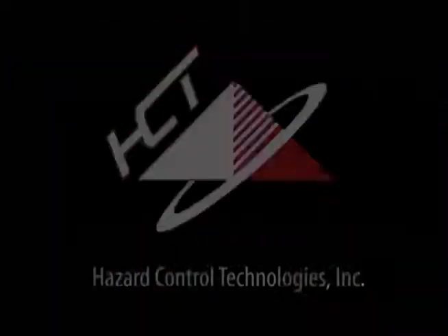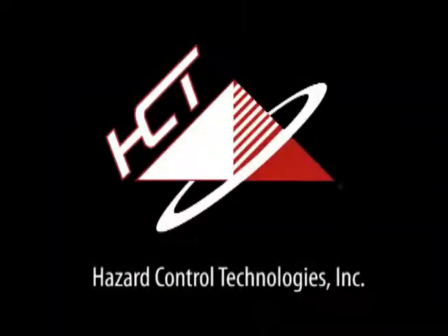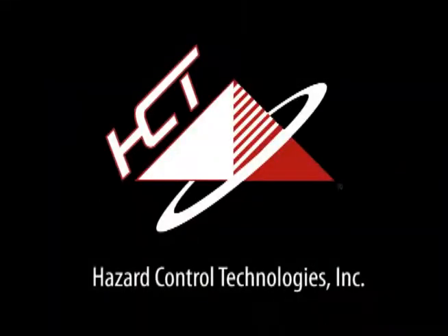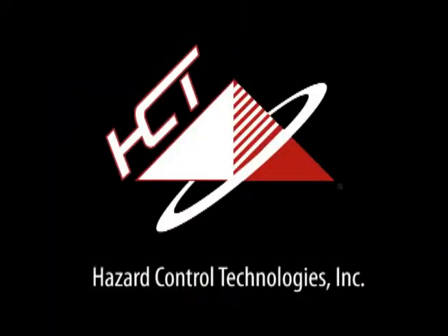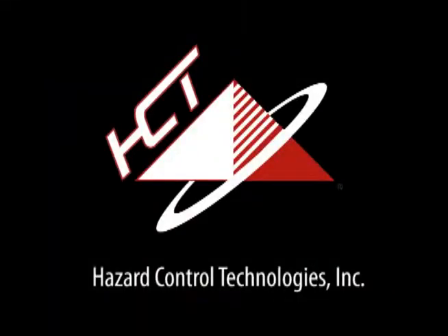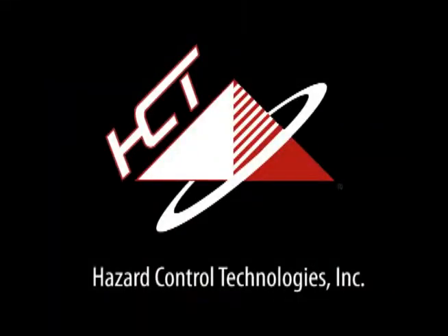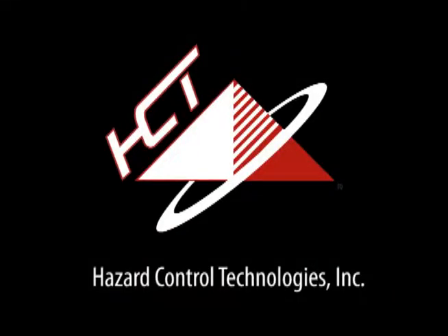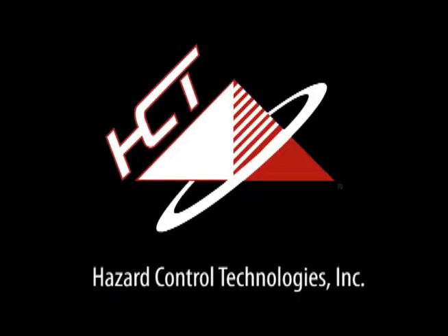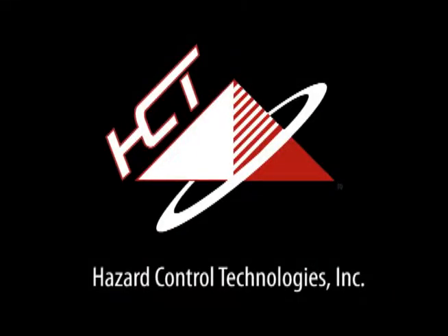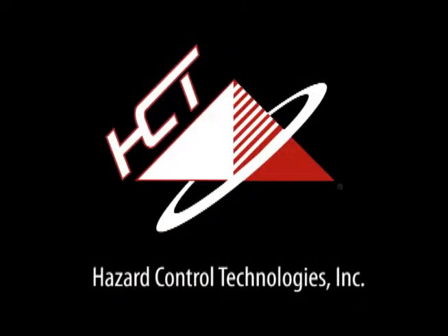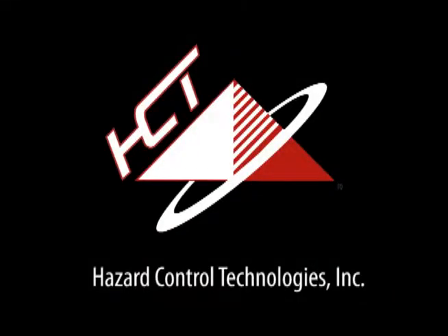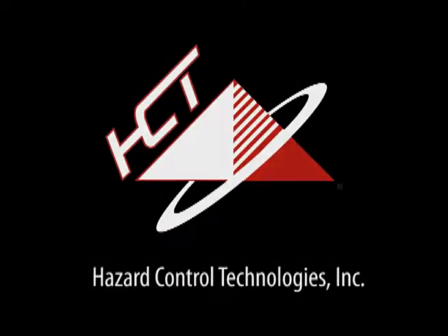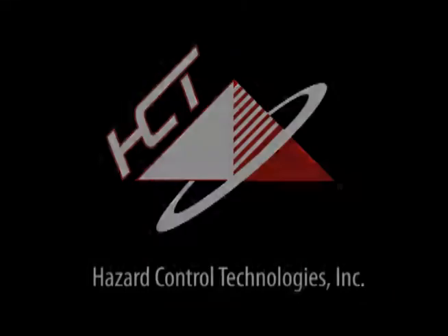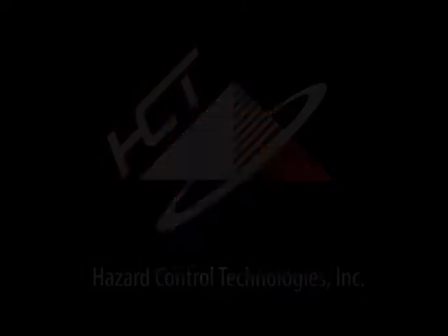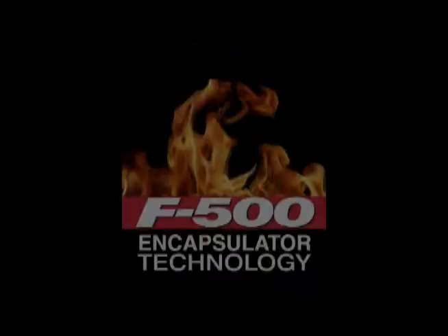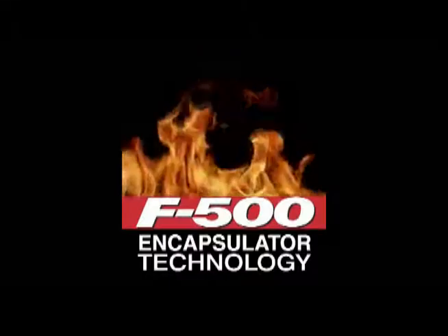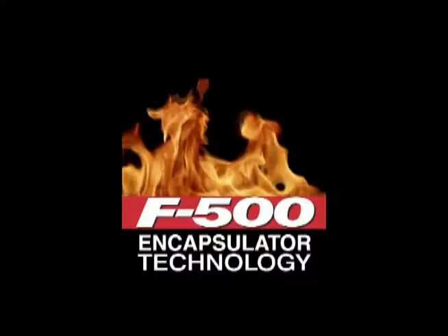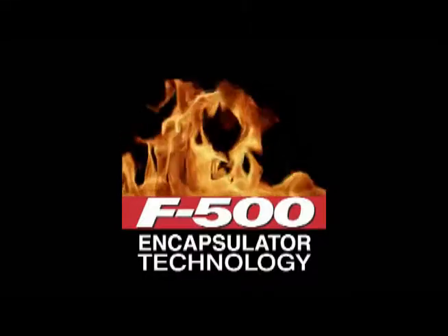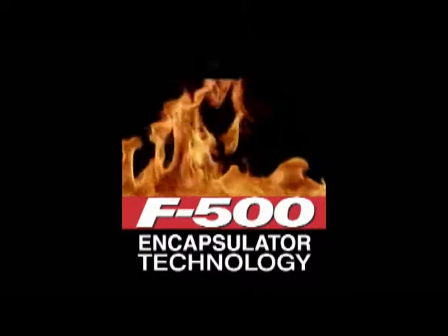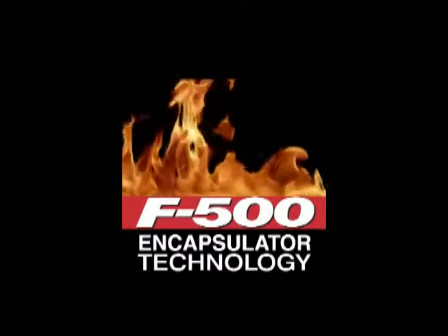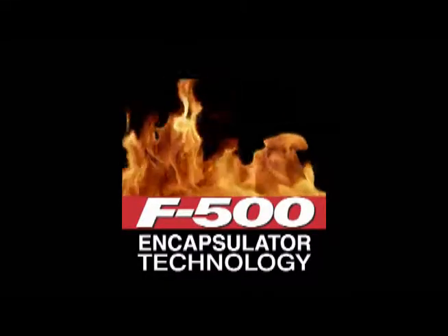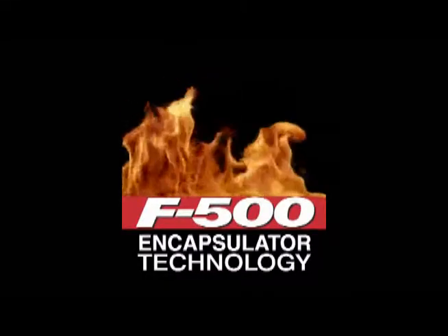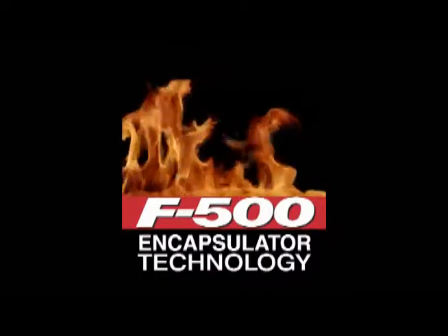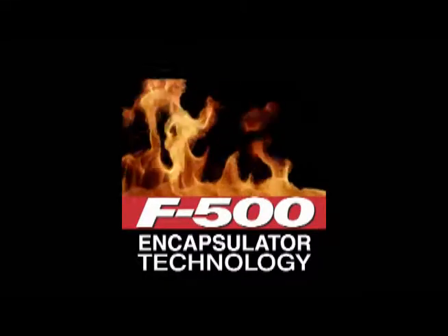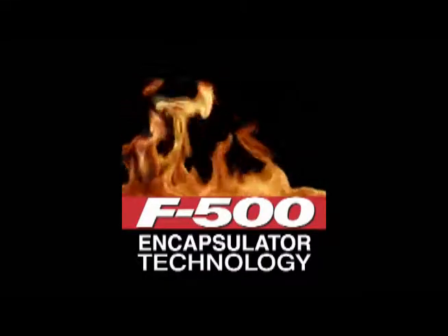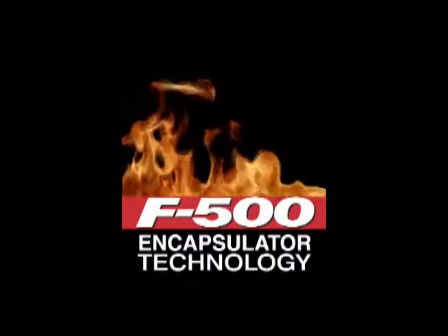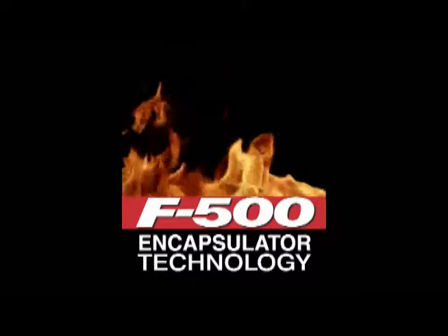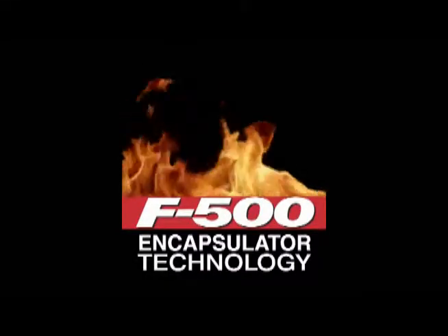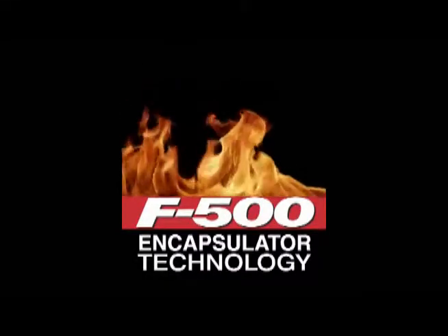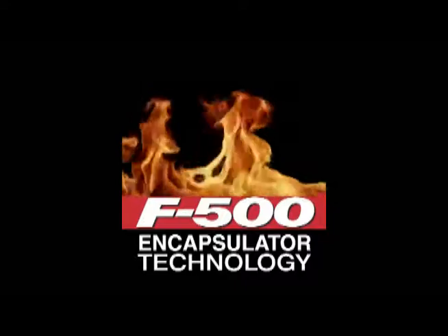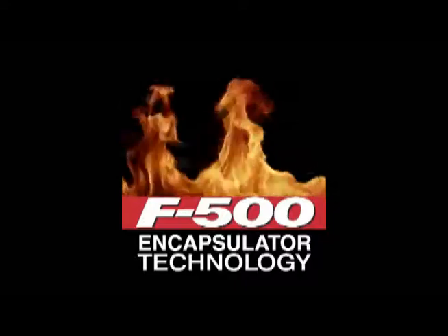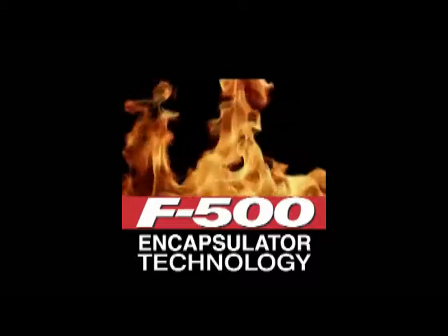Hazard Control Technologies presents F500 Encapsulator Technology.